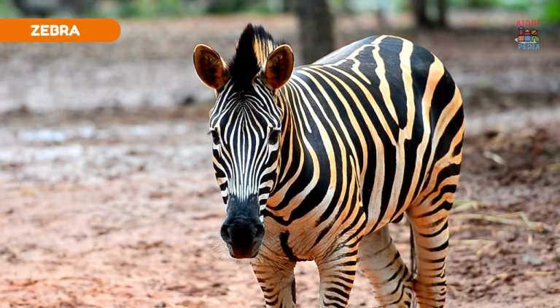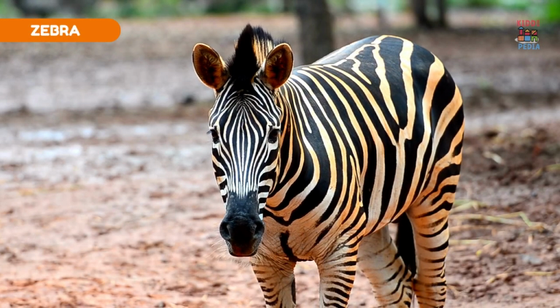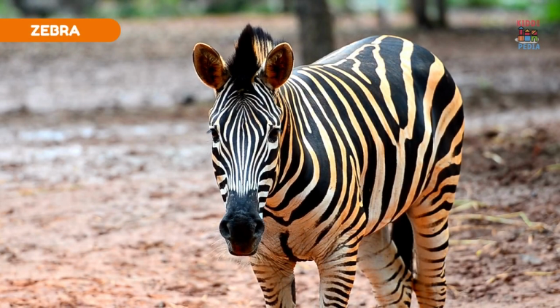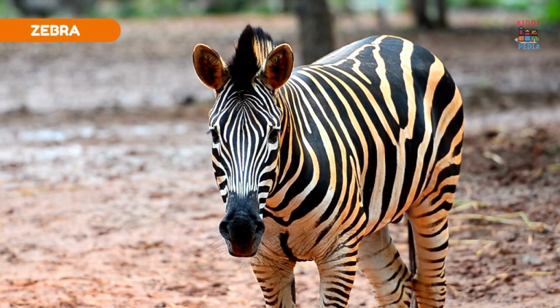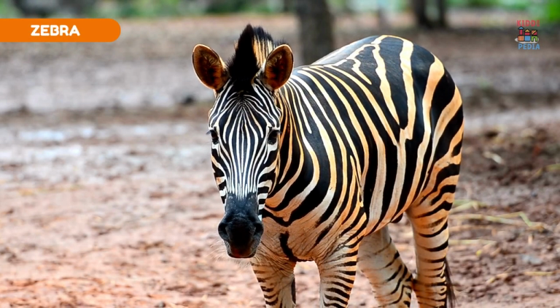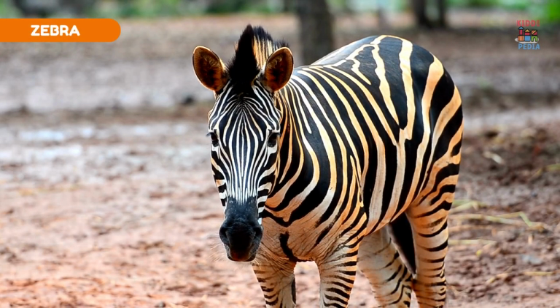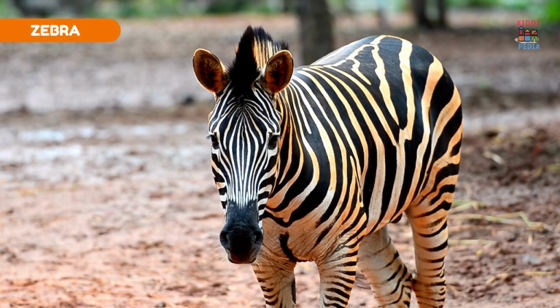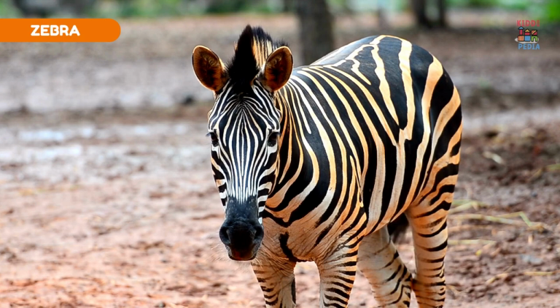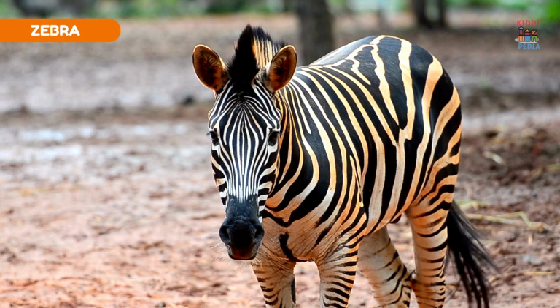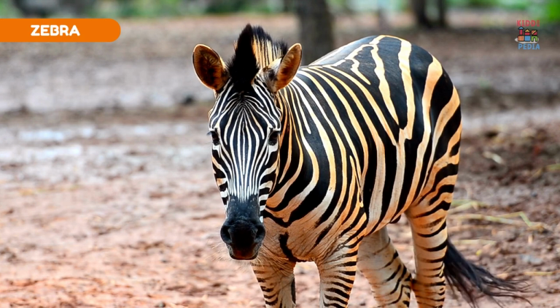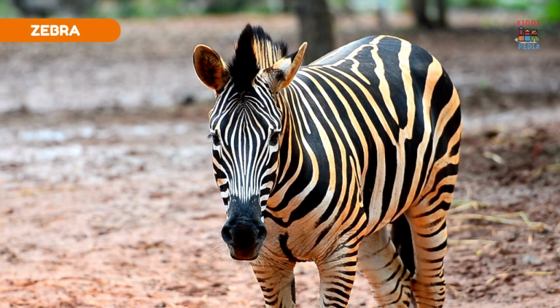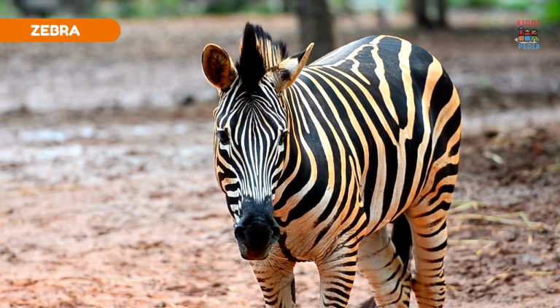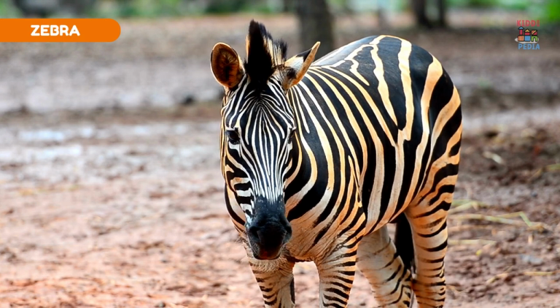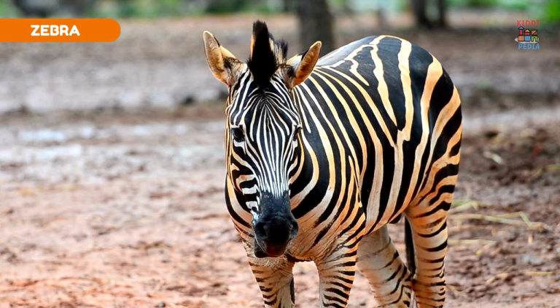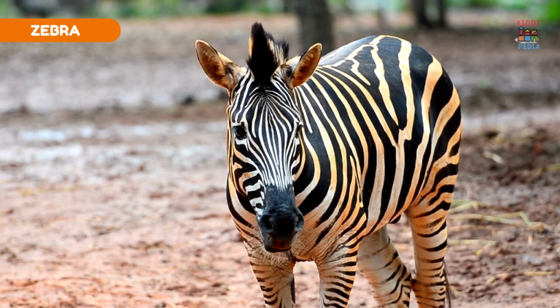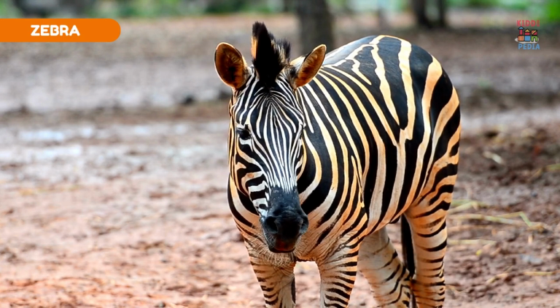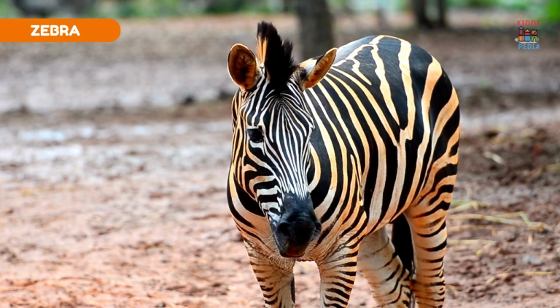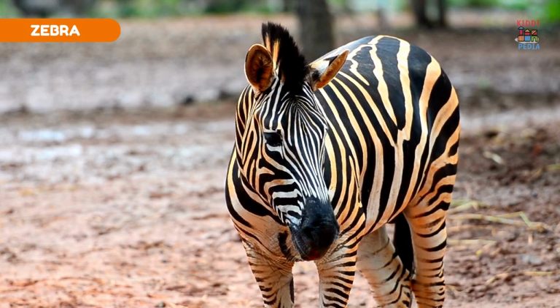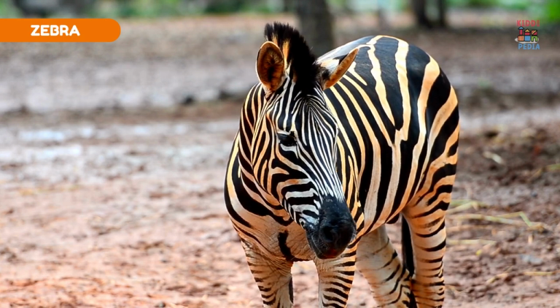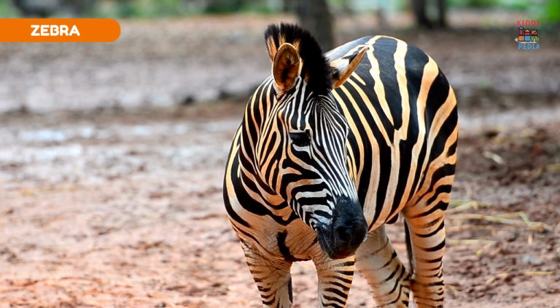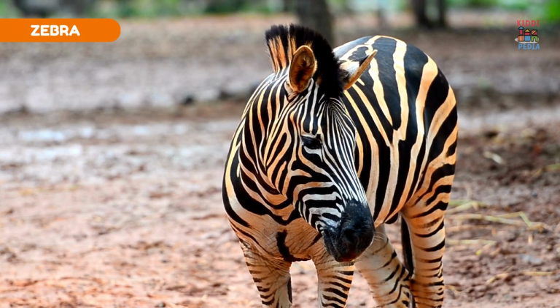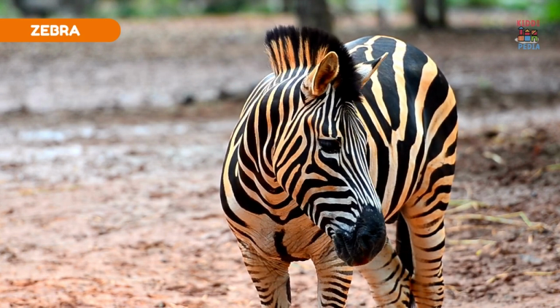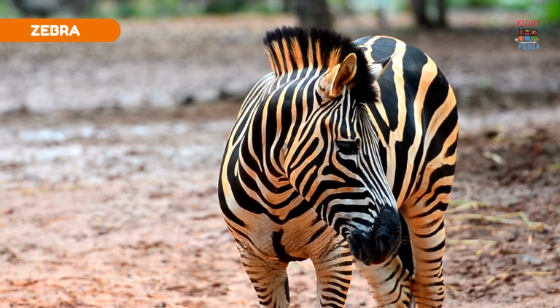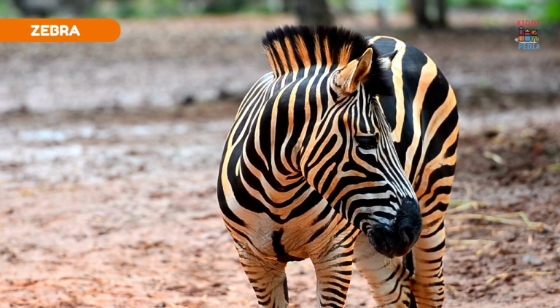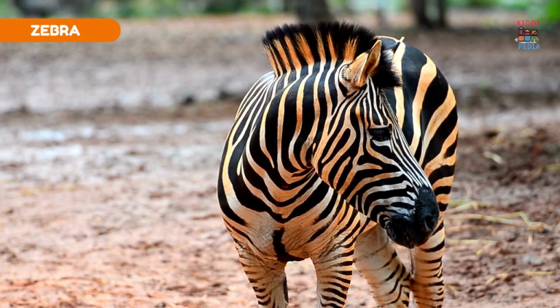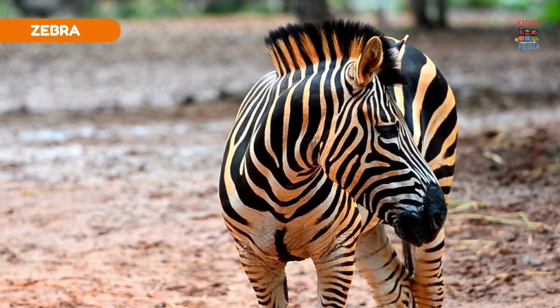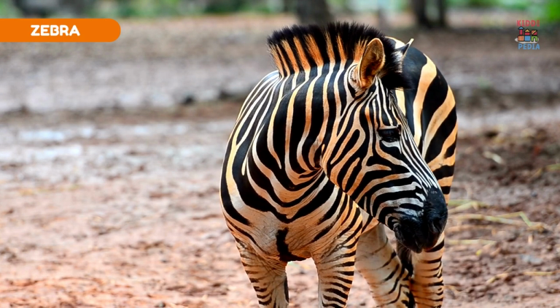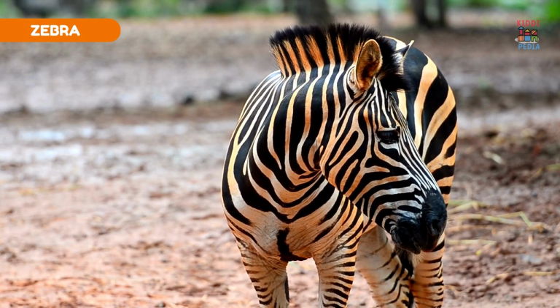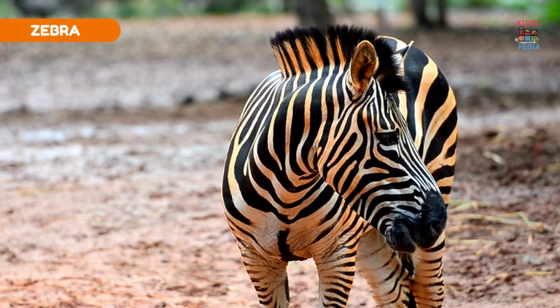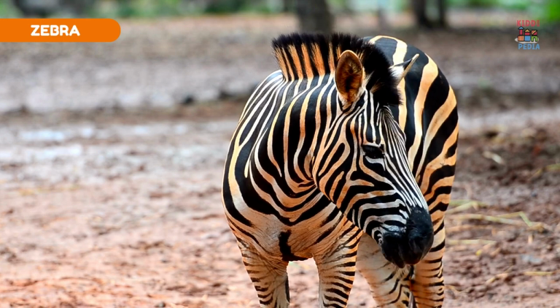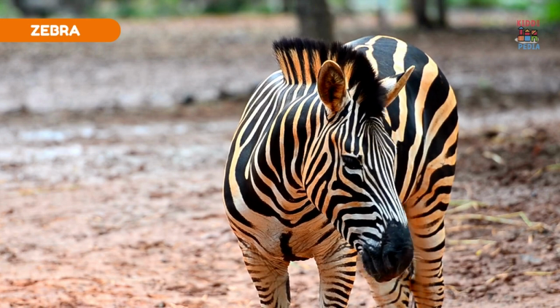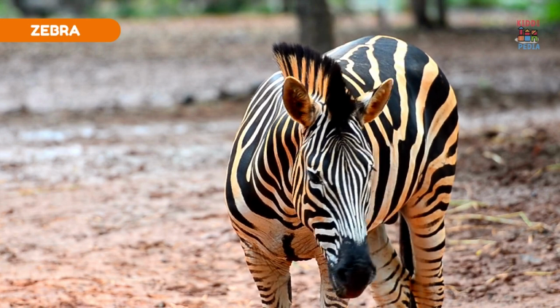Zebra. Zebra's black and white stripes confuse predators by making it hard to single out an individual zebra.